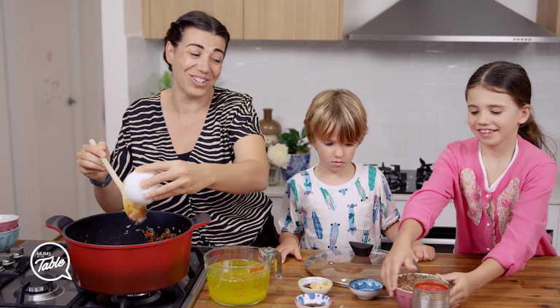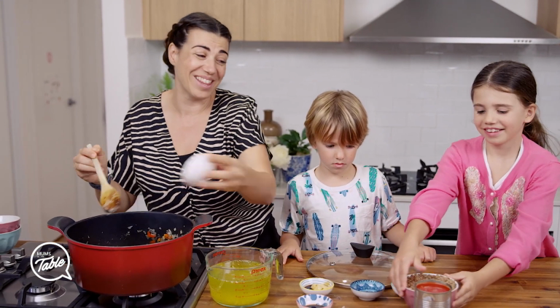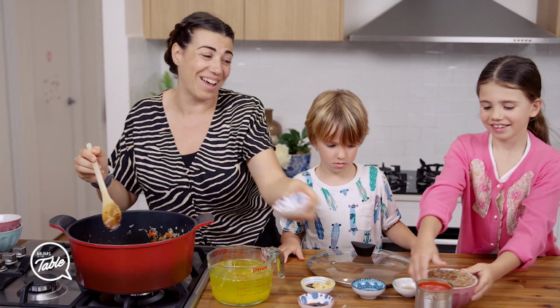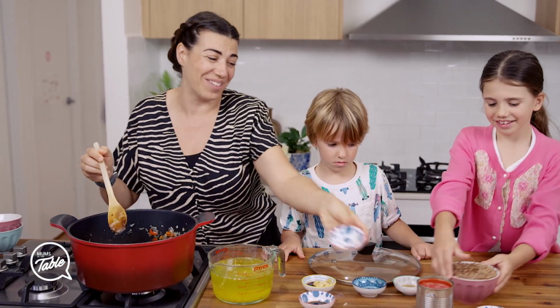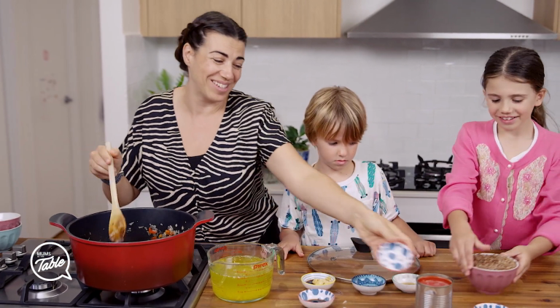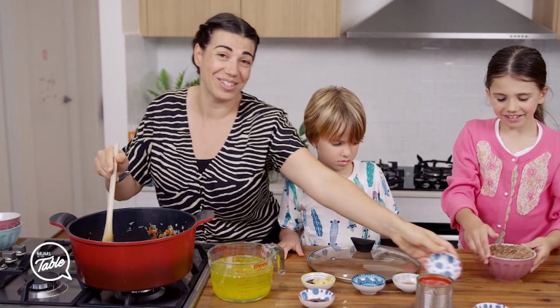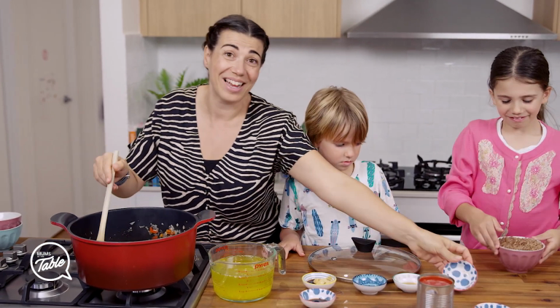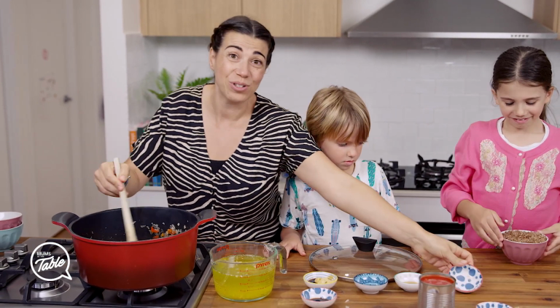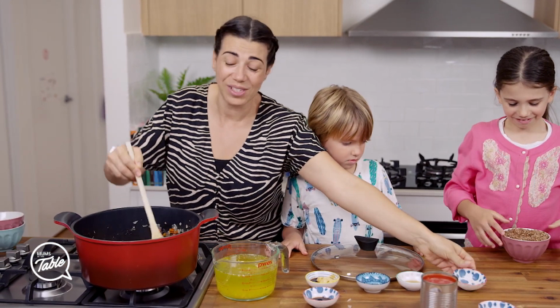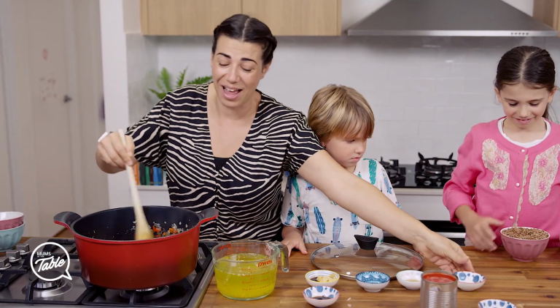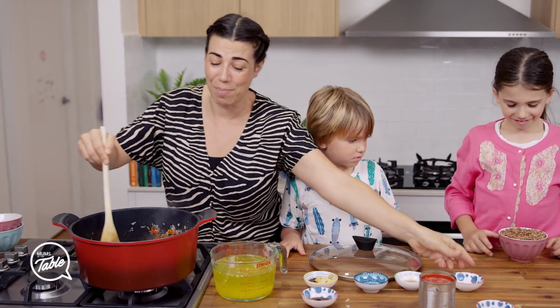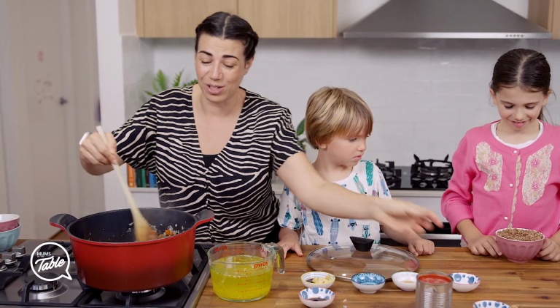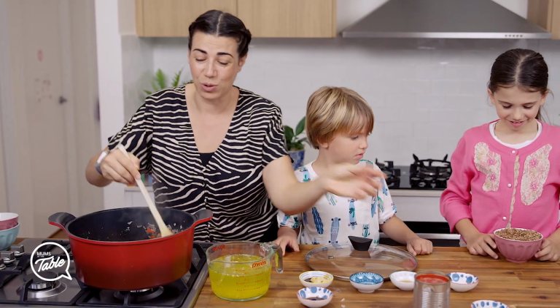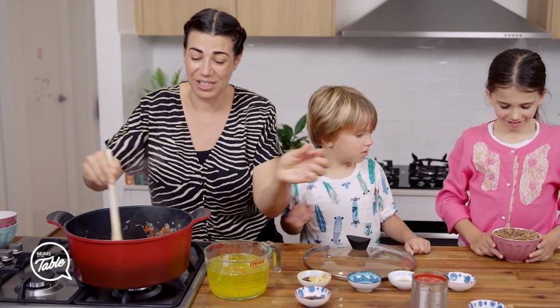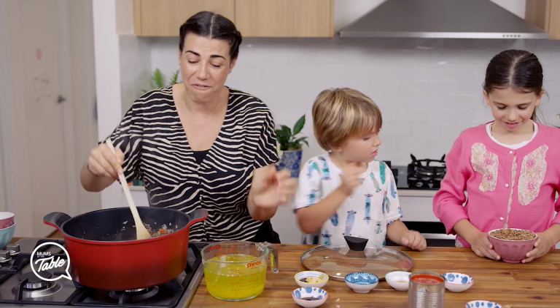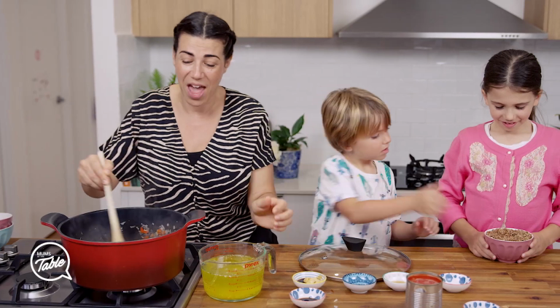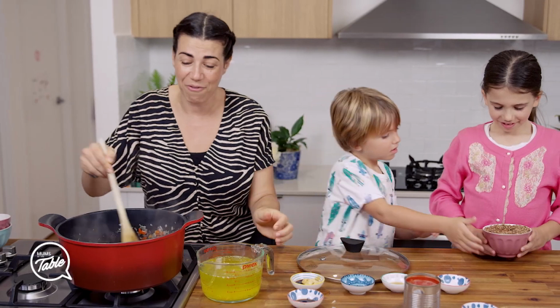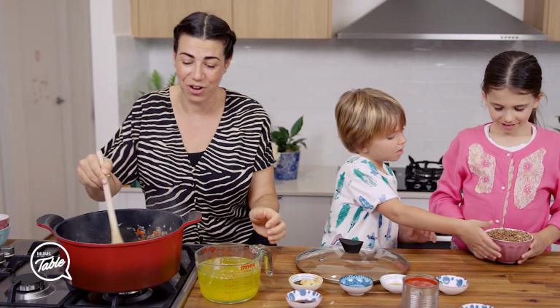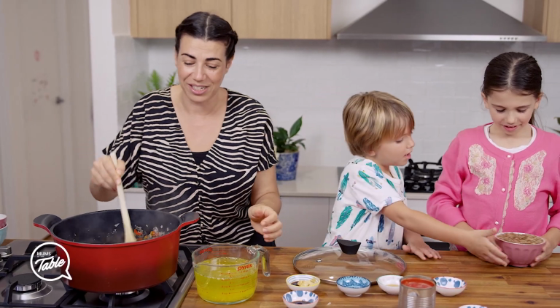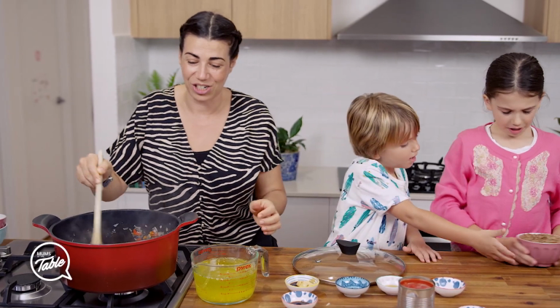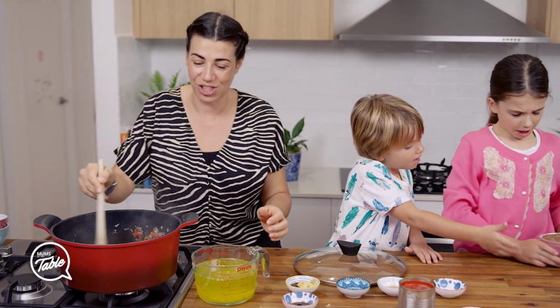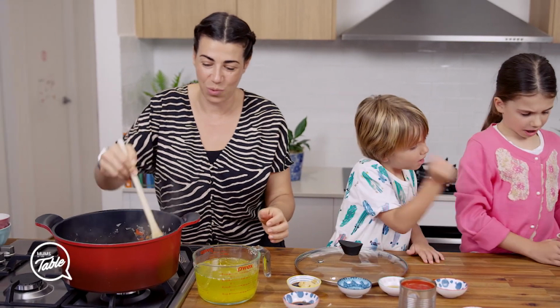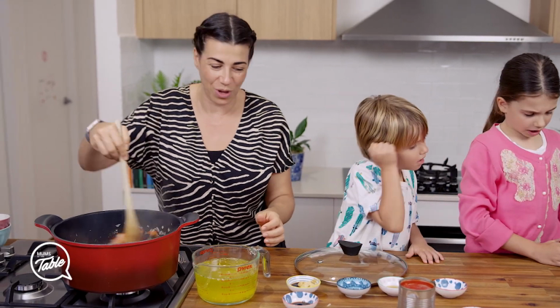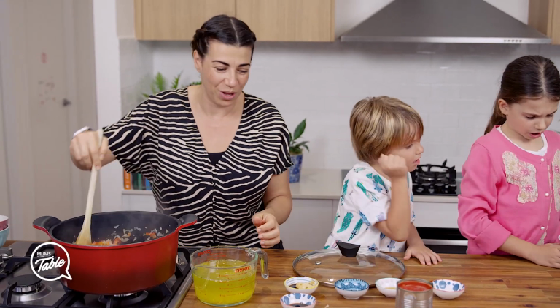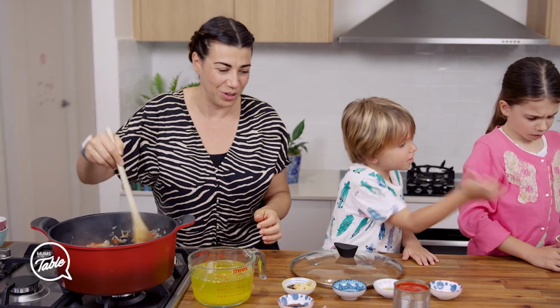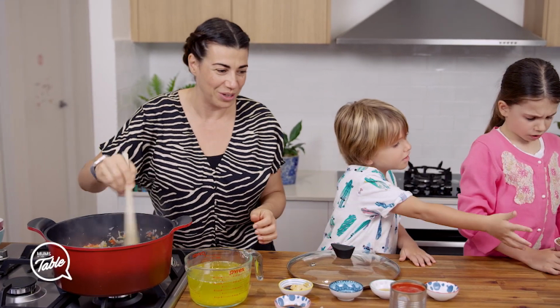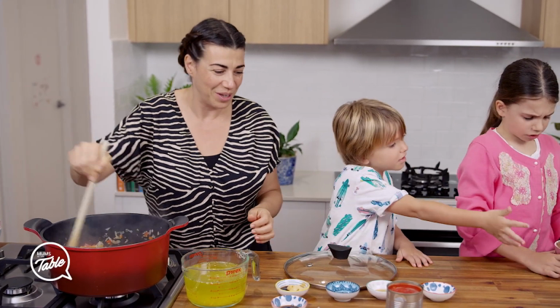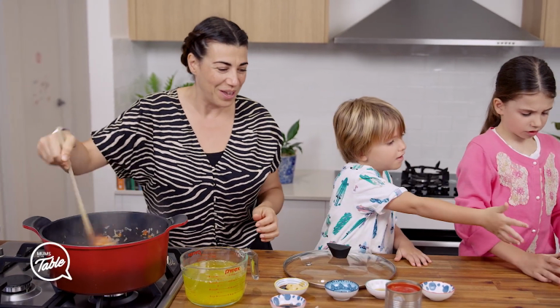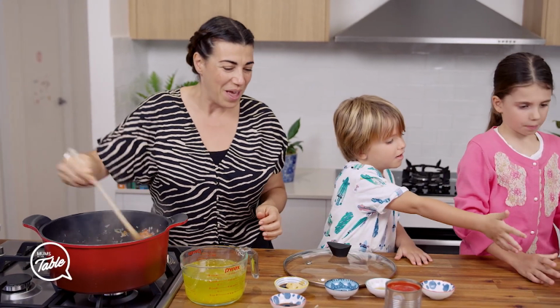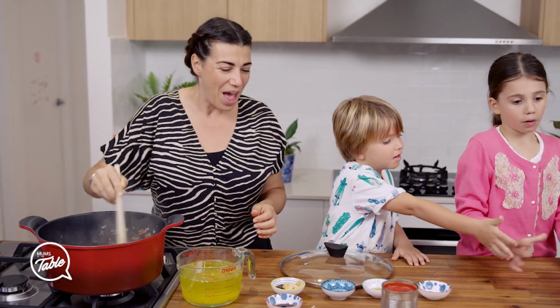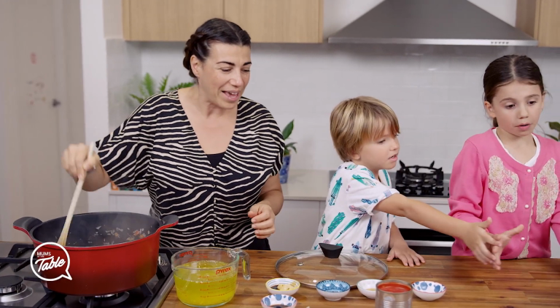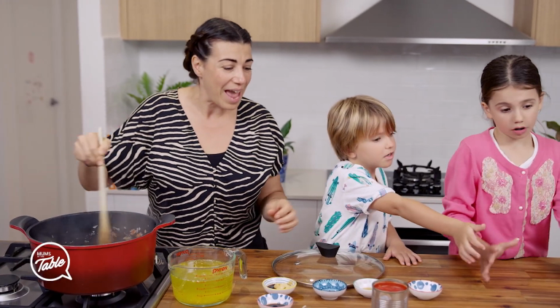Lentils are my daughter's favourite dish in the world.